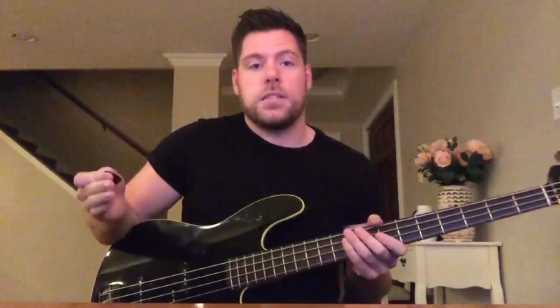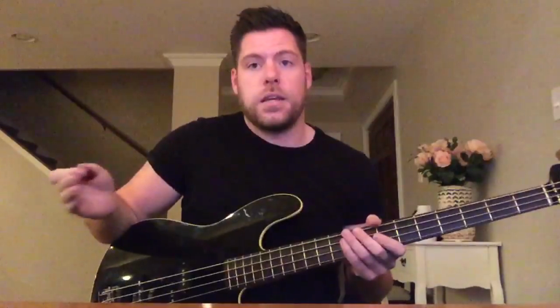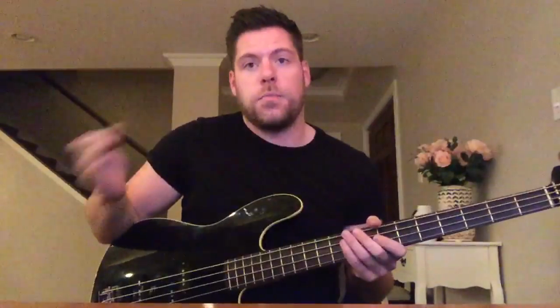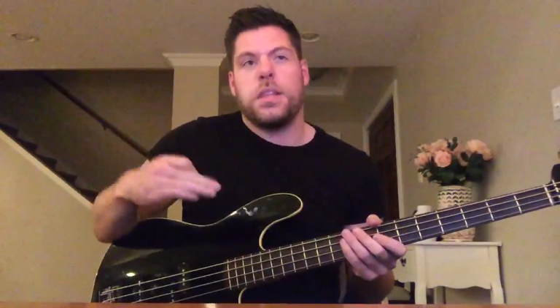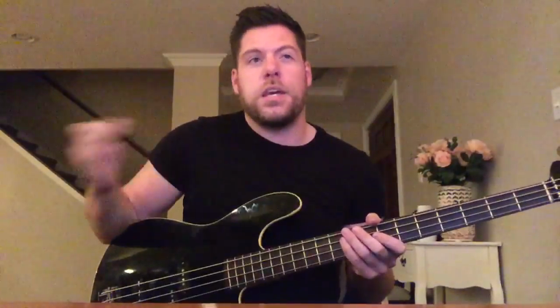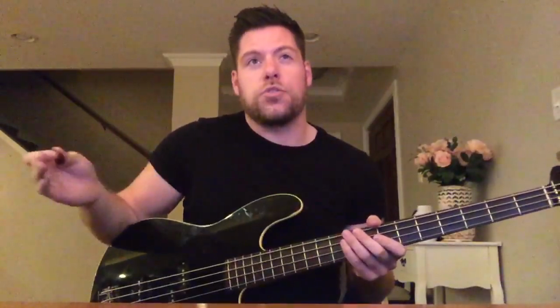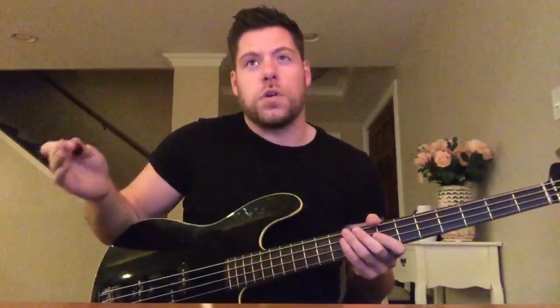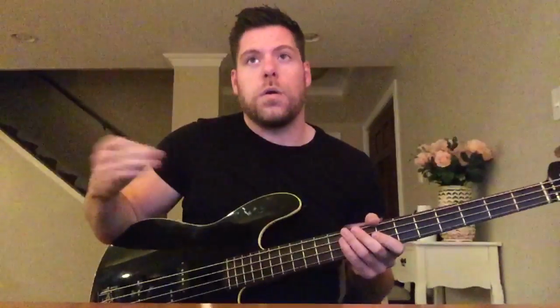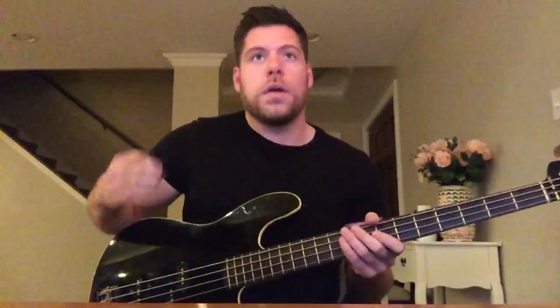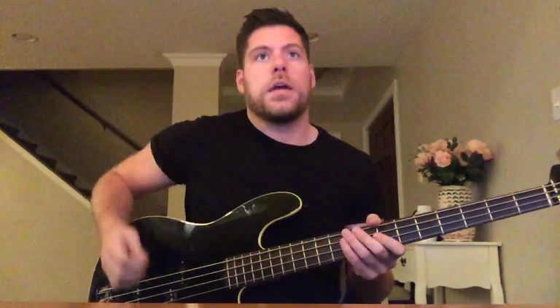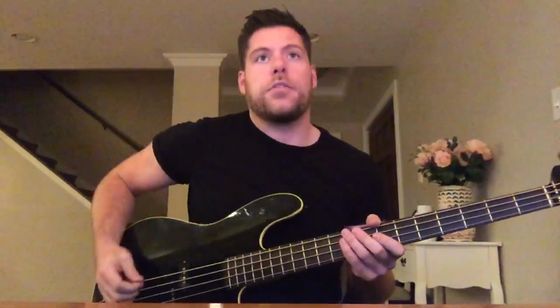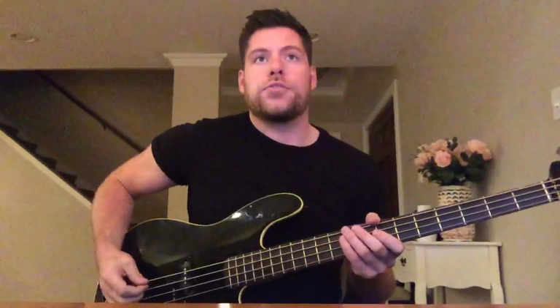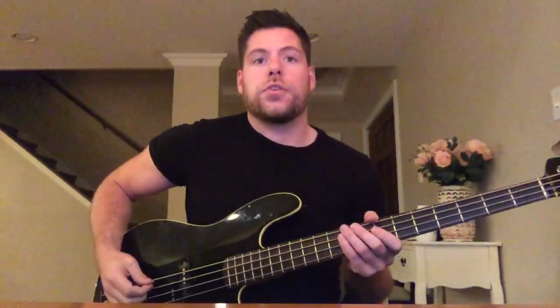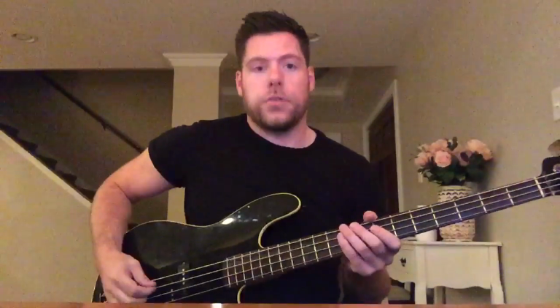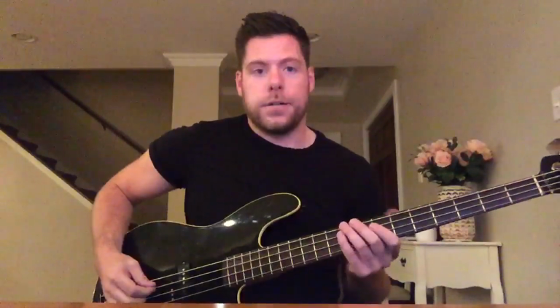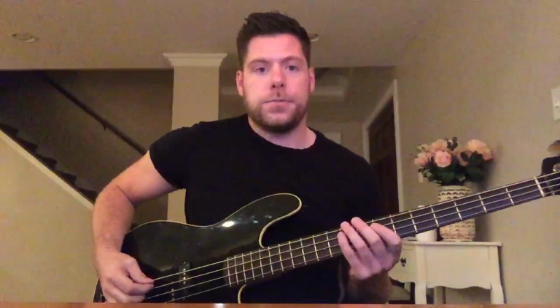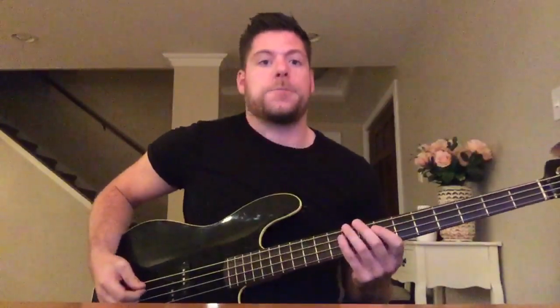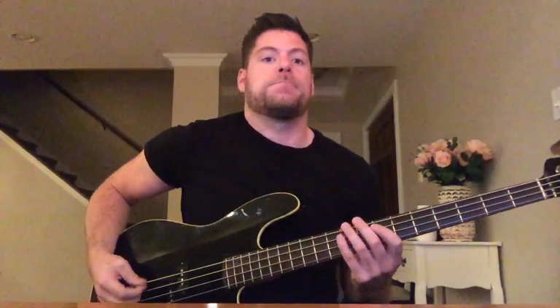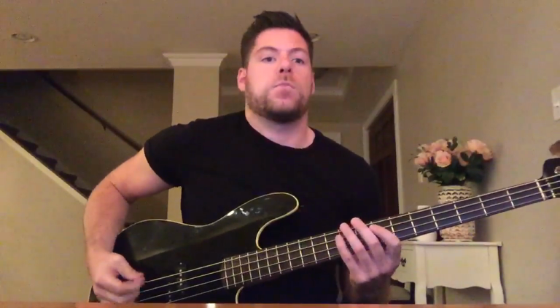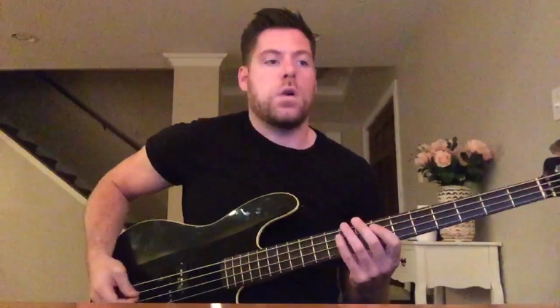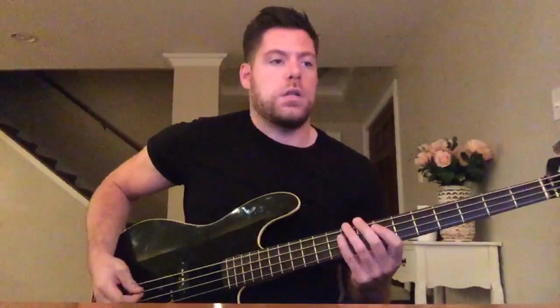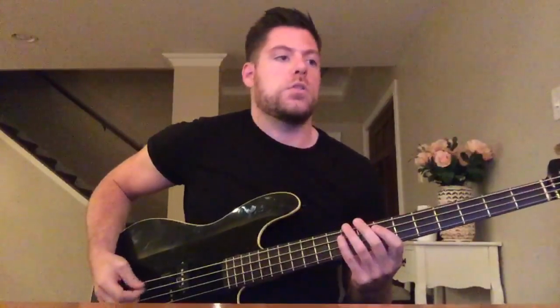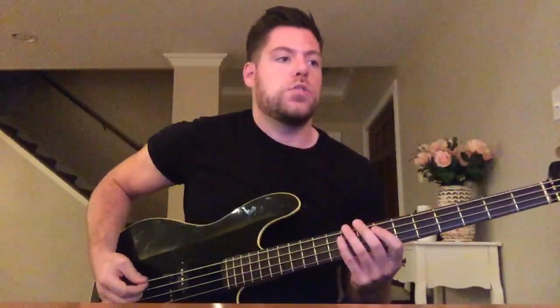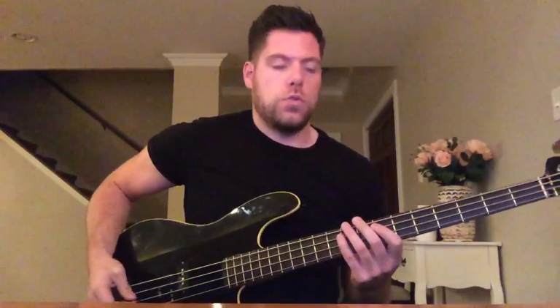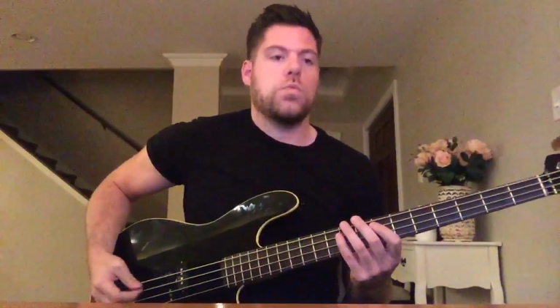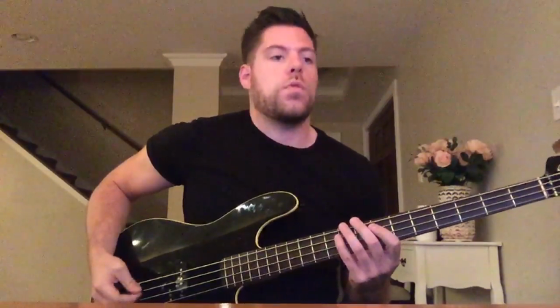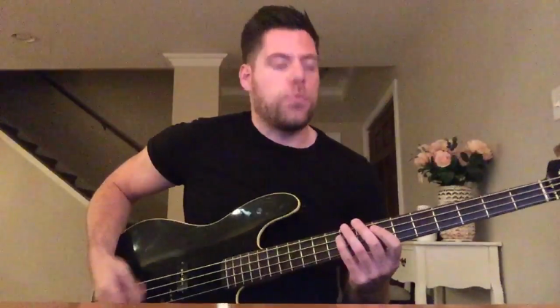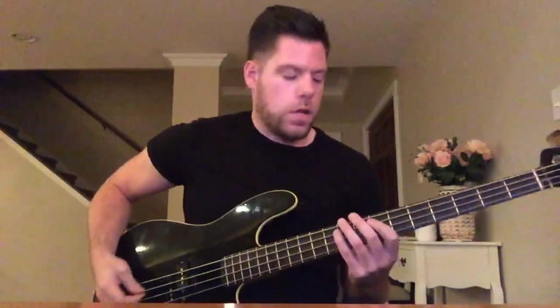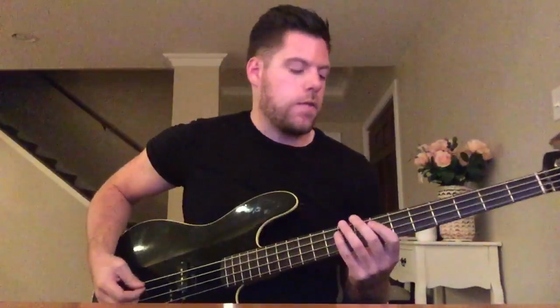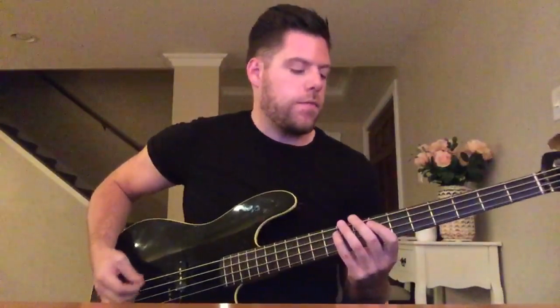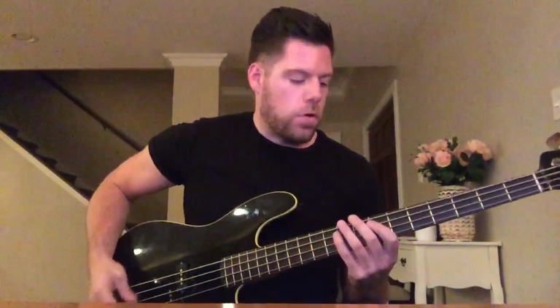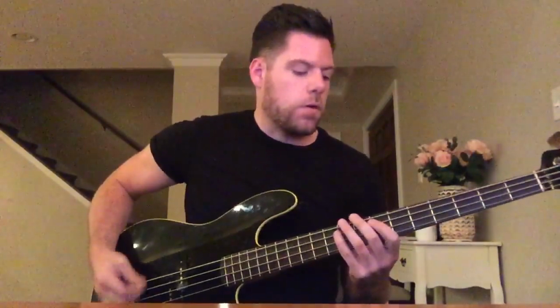This is the intro and the turnarounds. One, two, three, four.